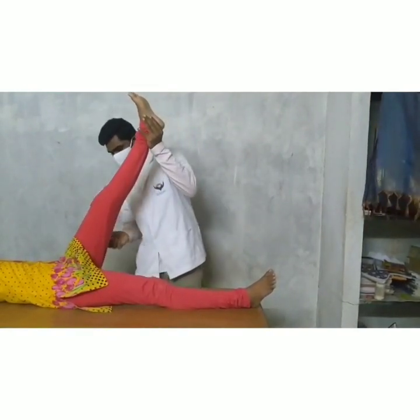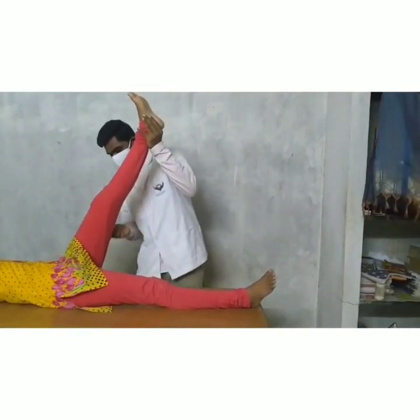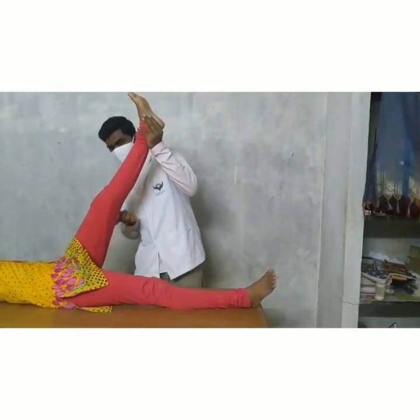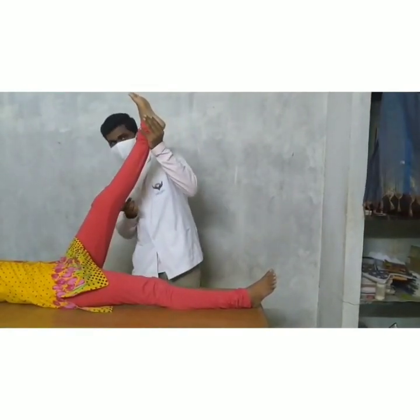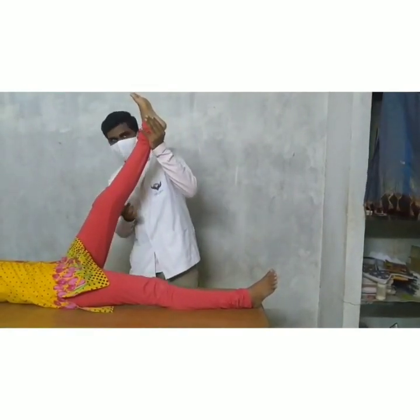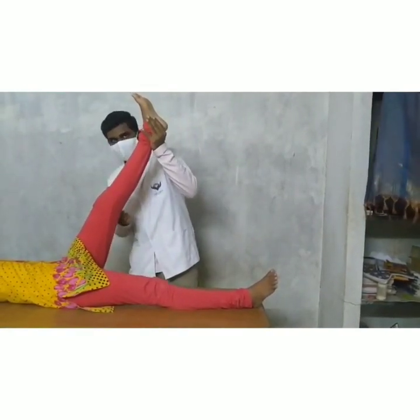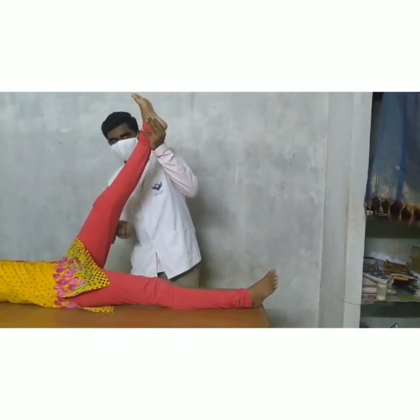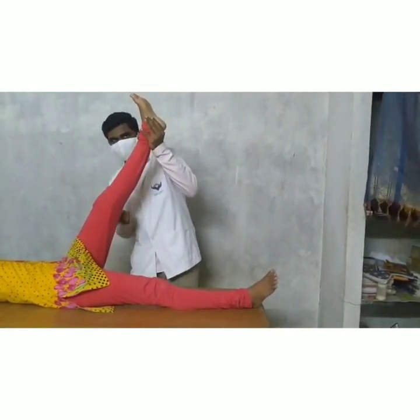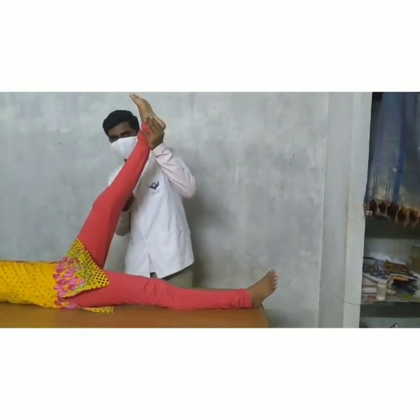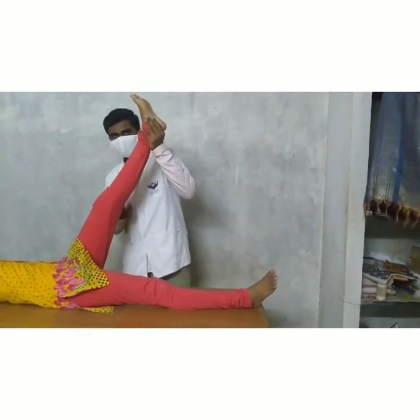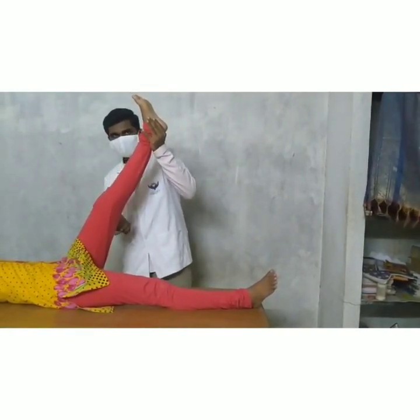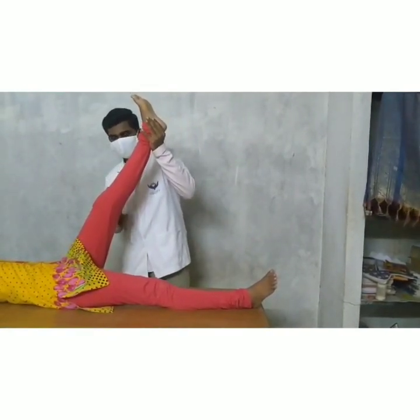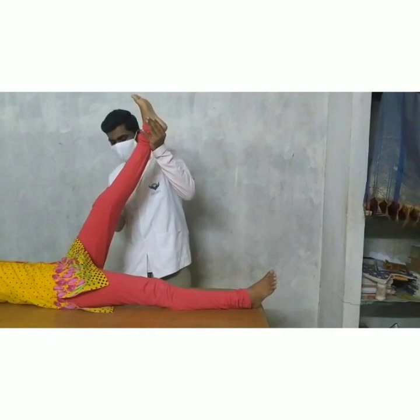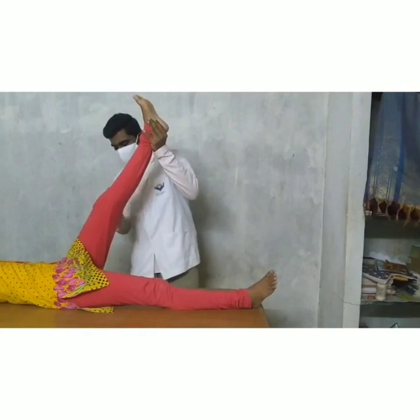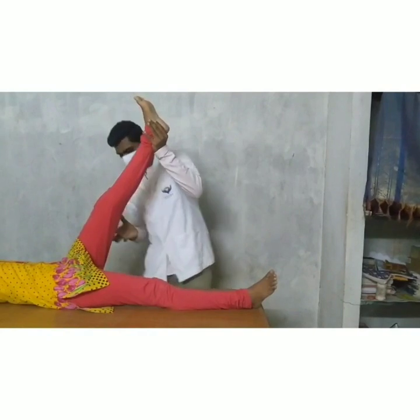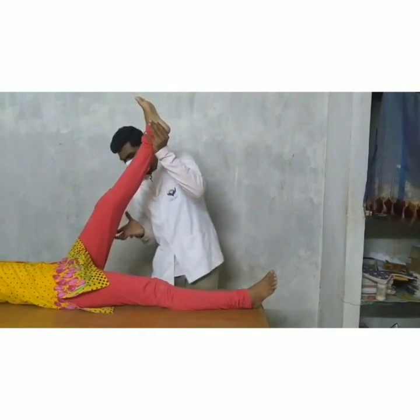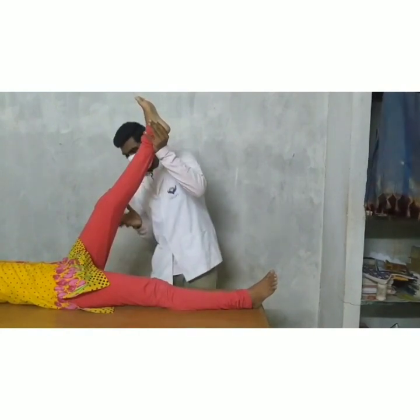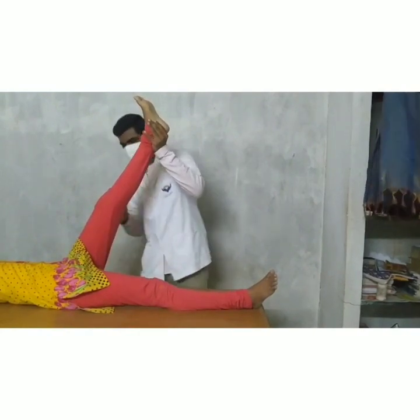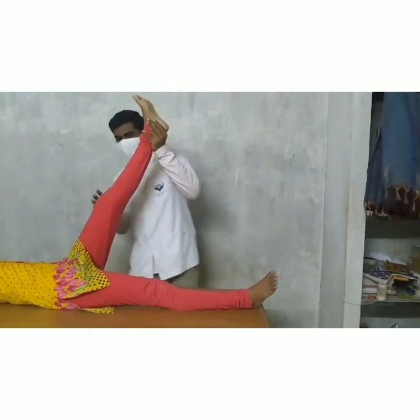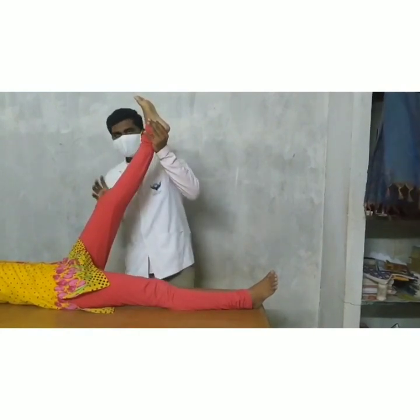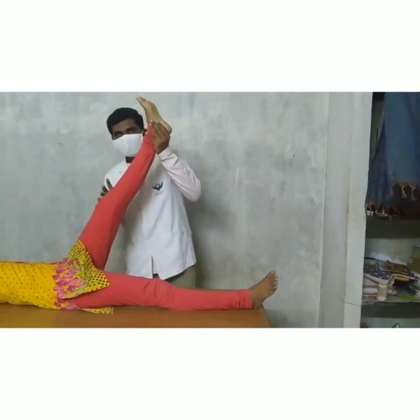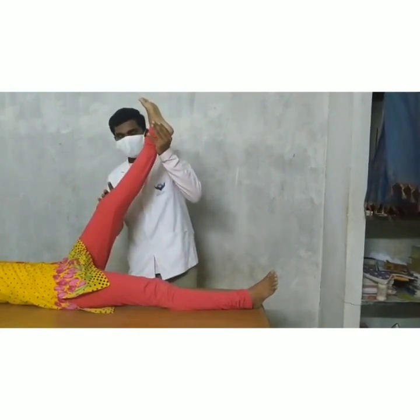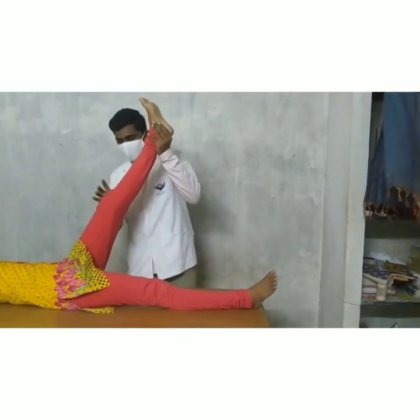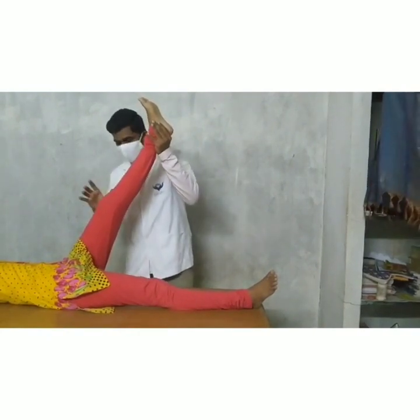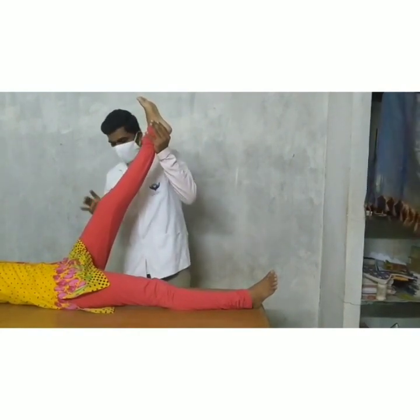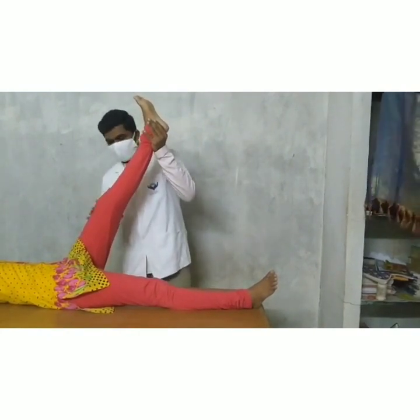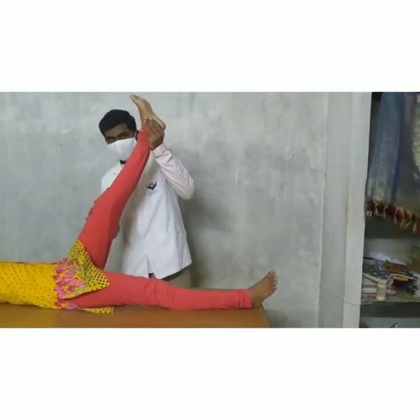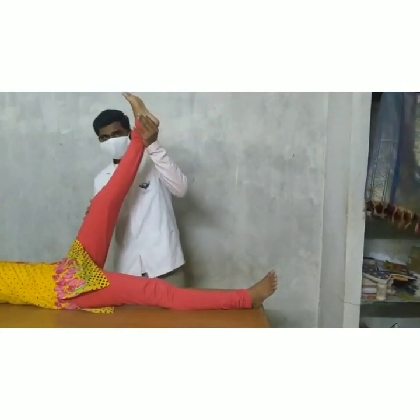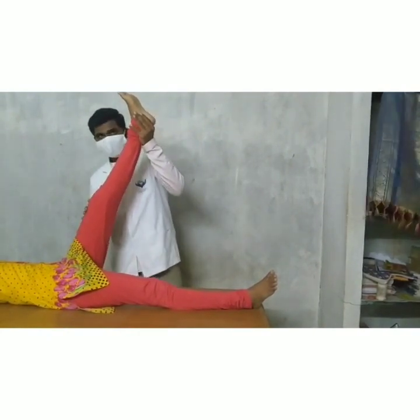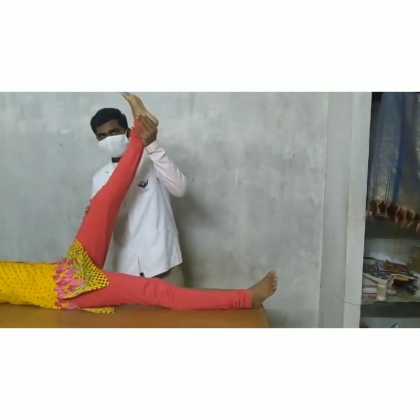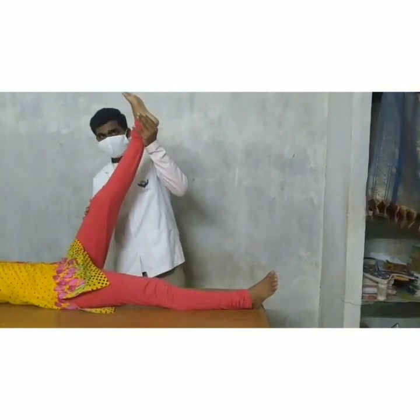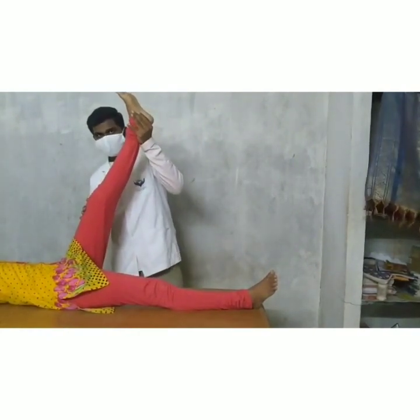Due to hamstring tightness, it is very difficult to lift the leg.